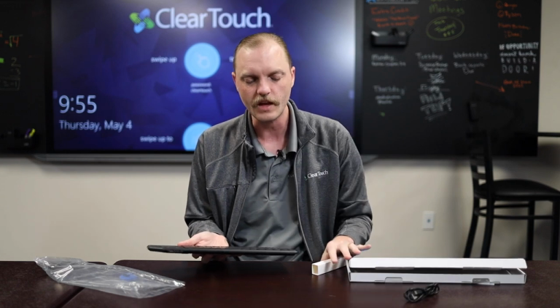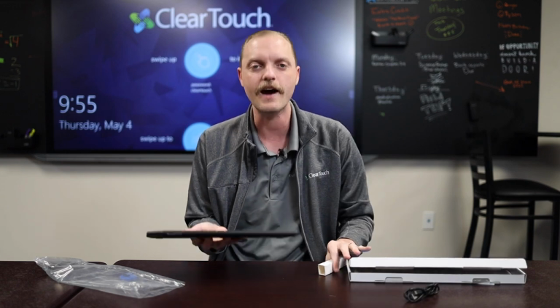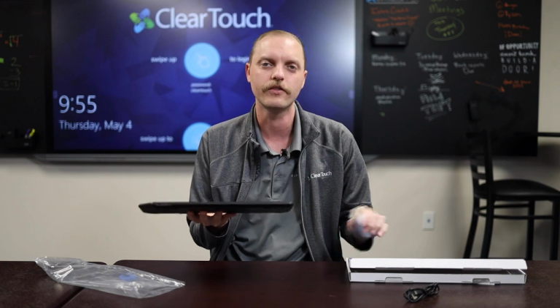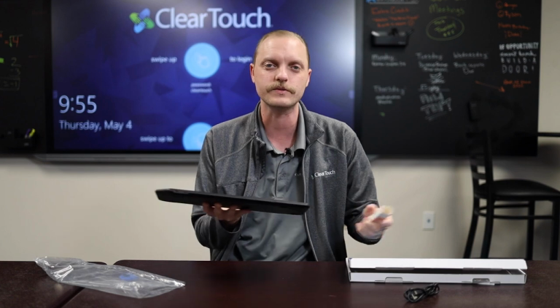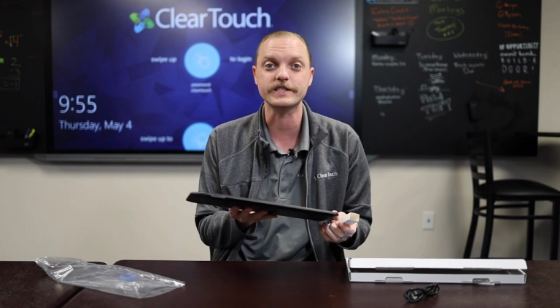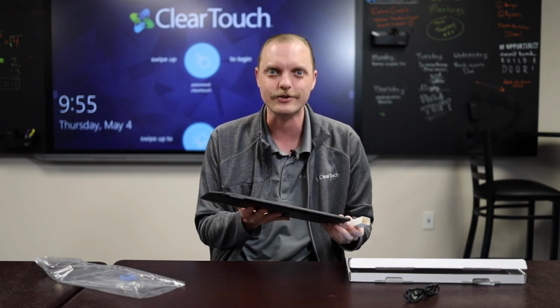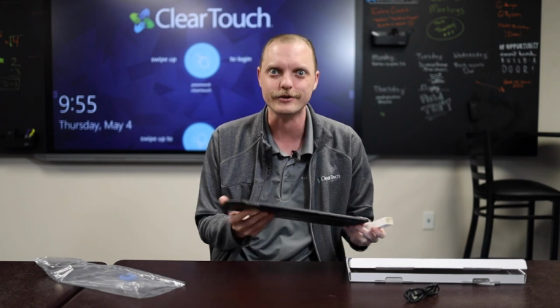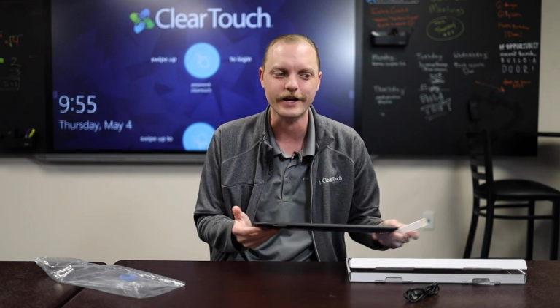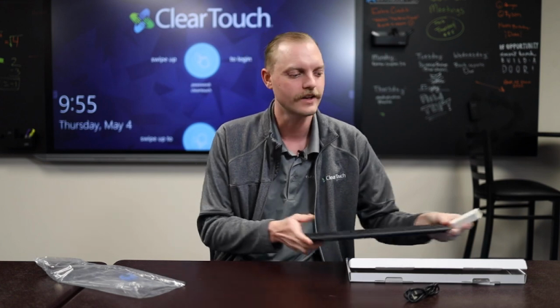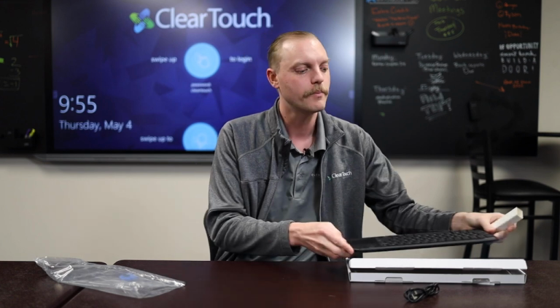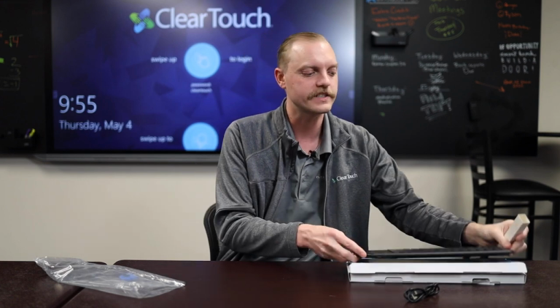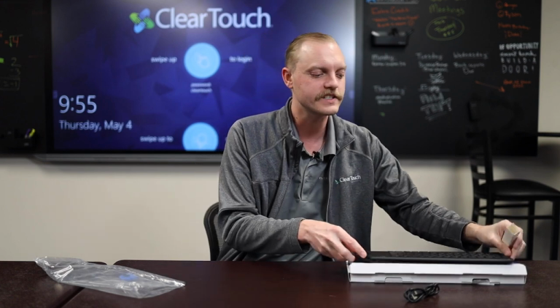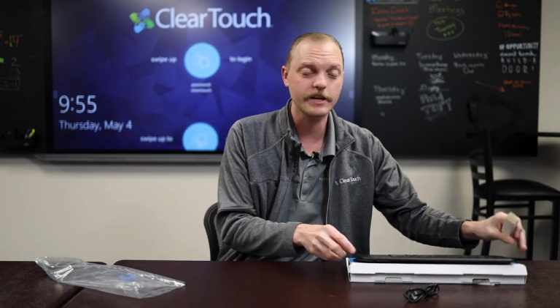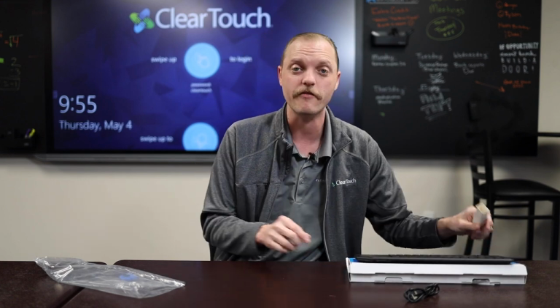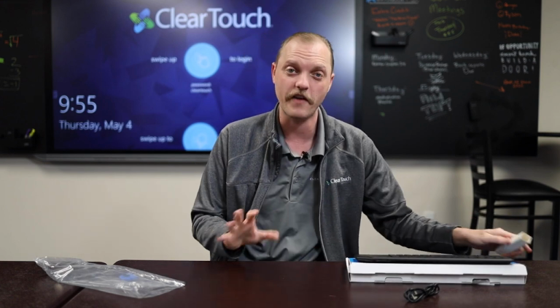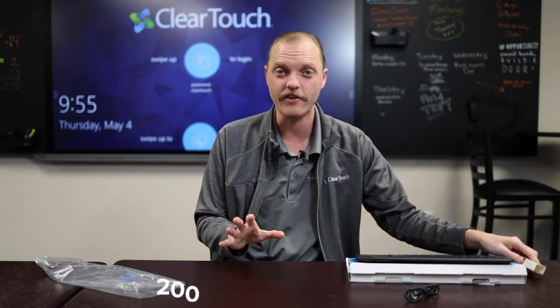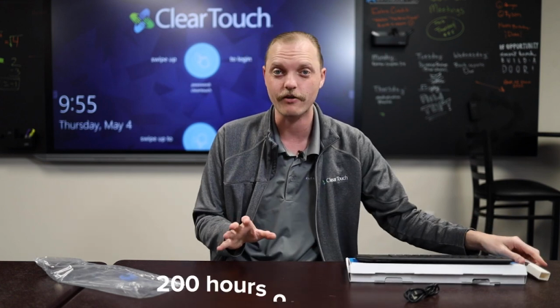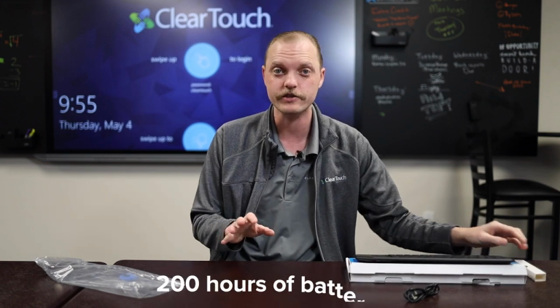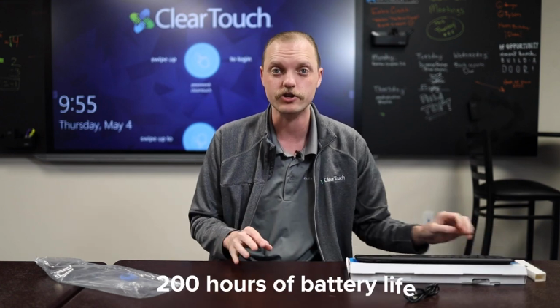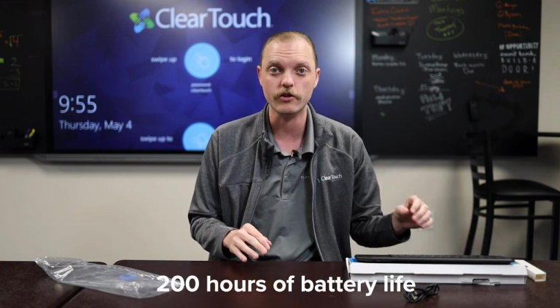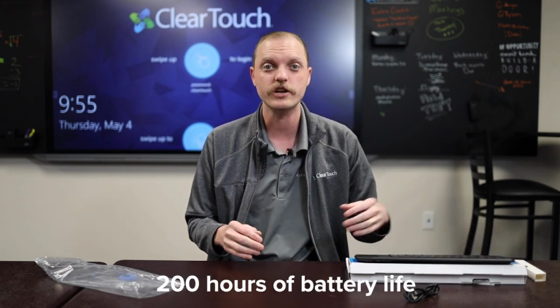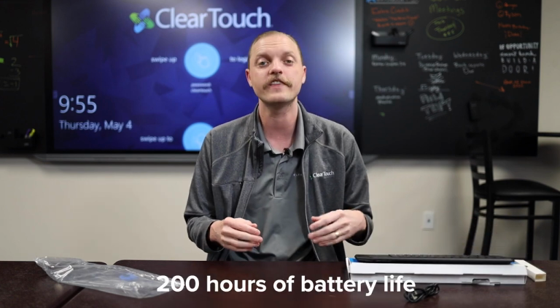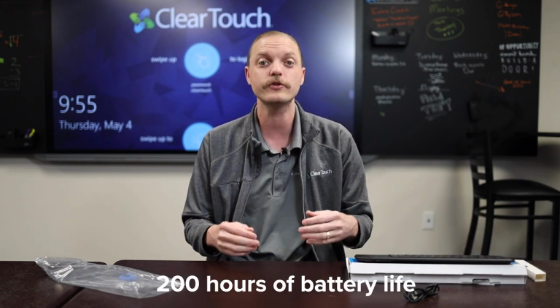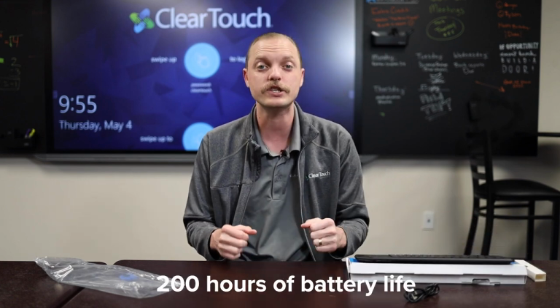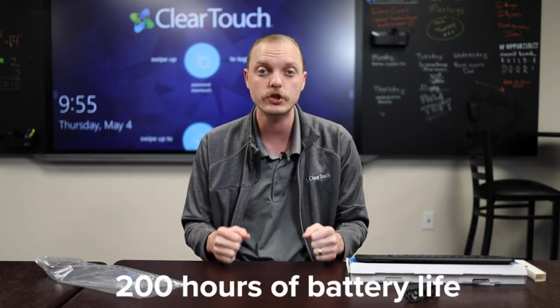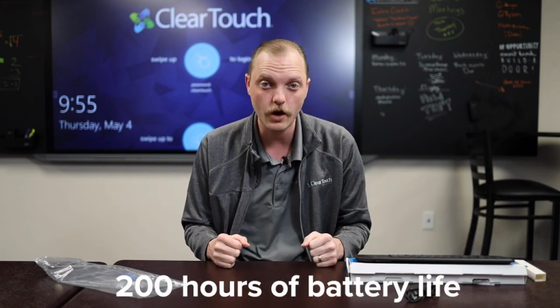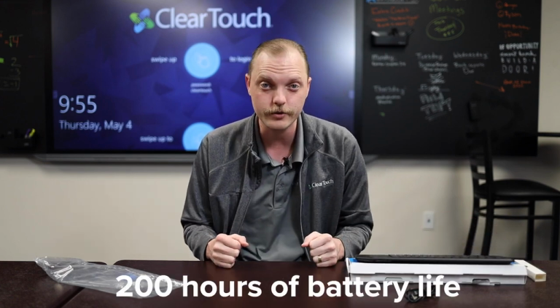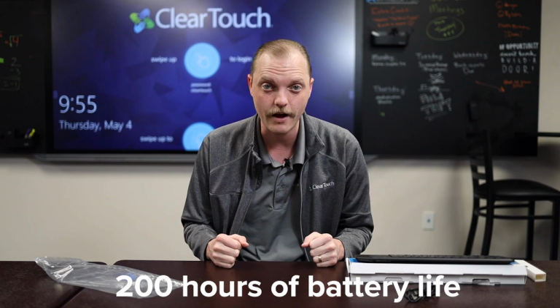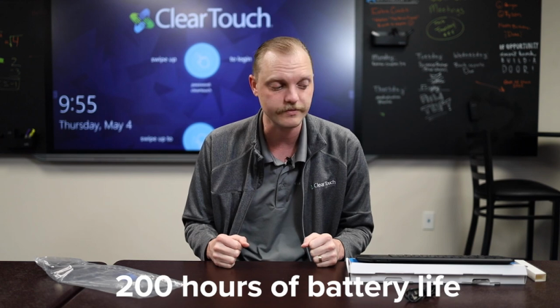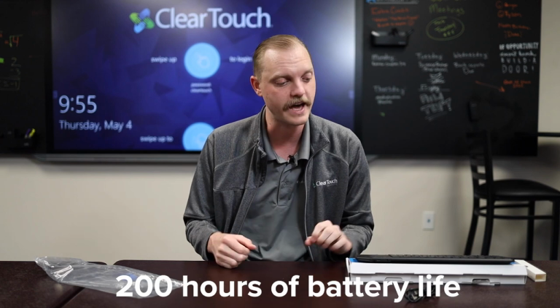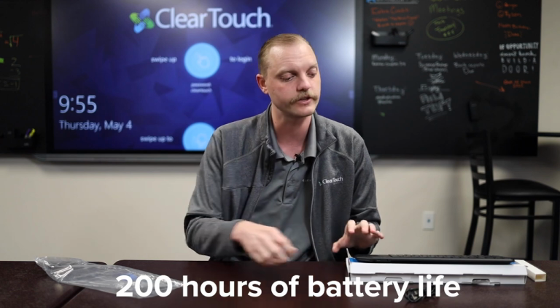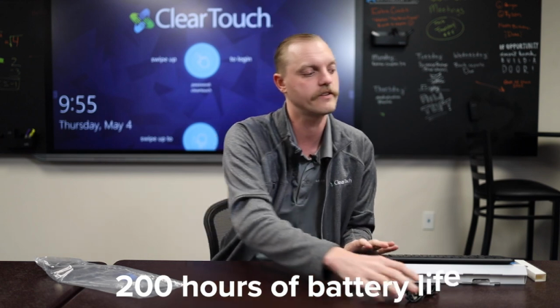Now, this one's not charged yet, but it does take about five hours to charge and then you get 200 hours of battery life.